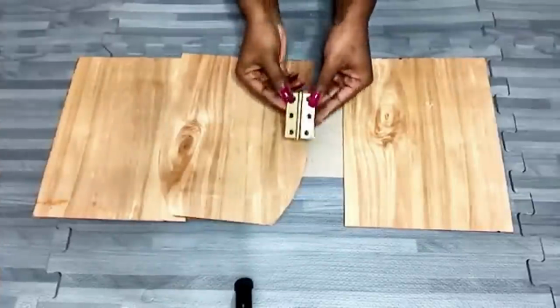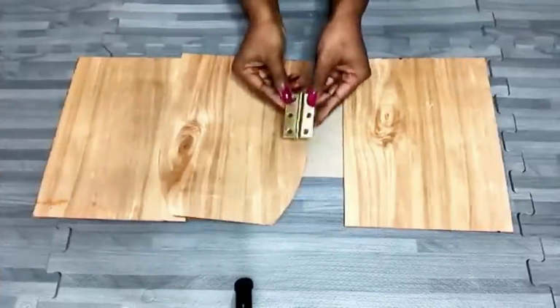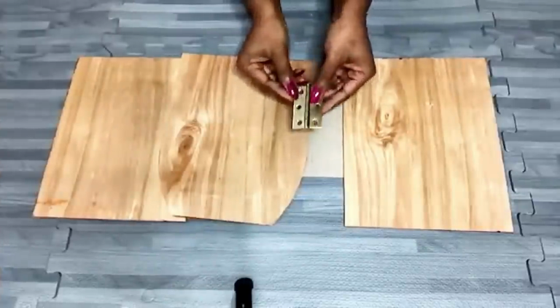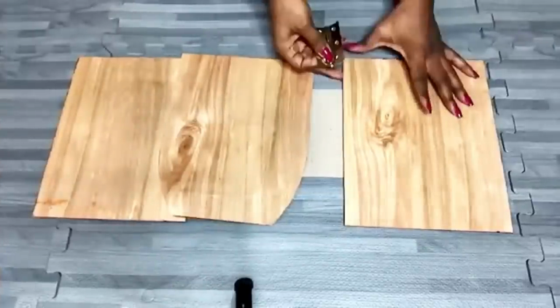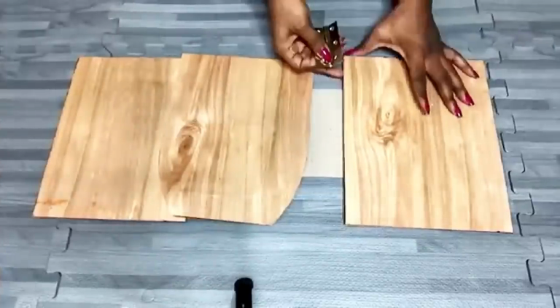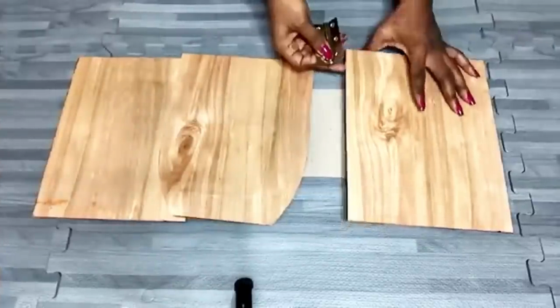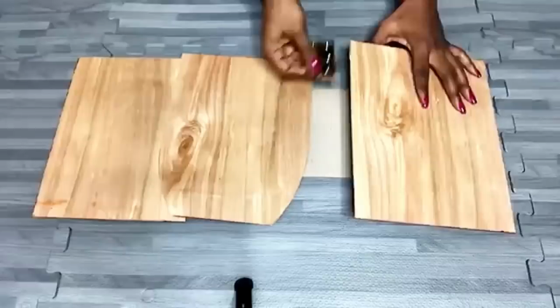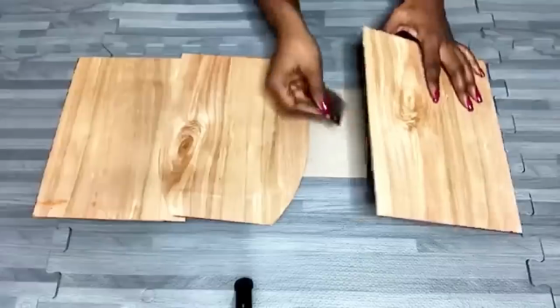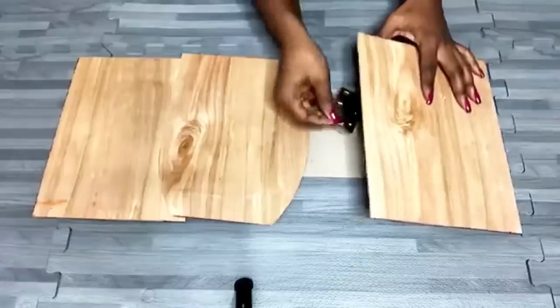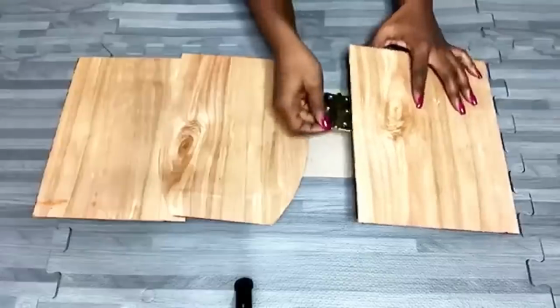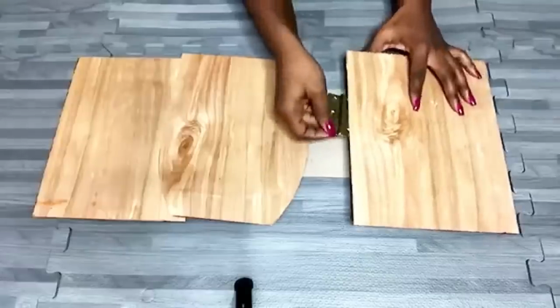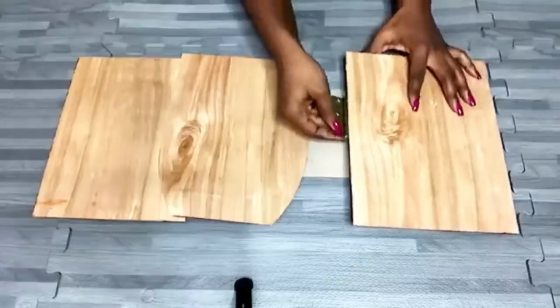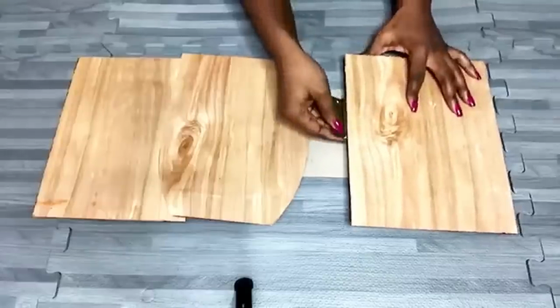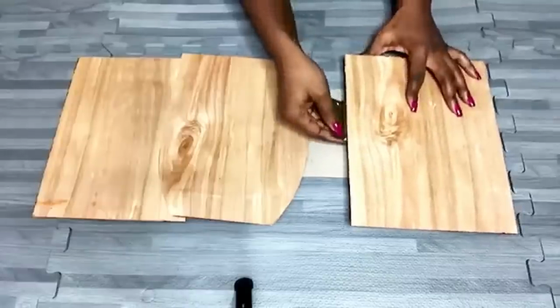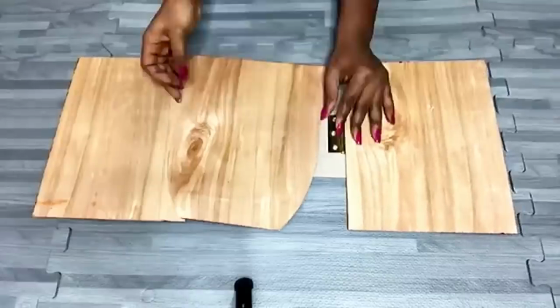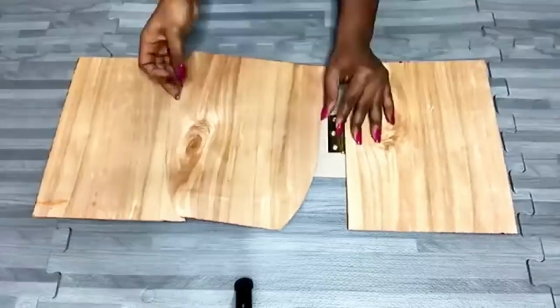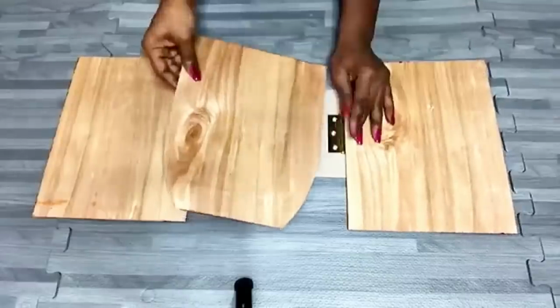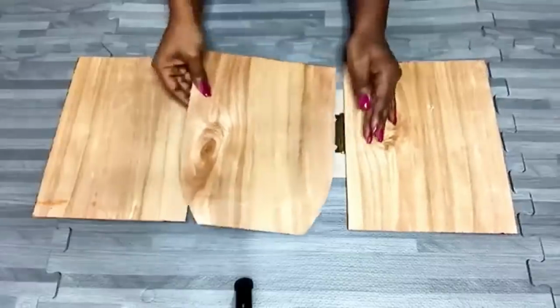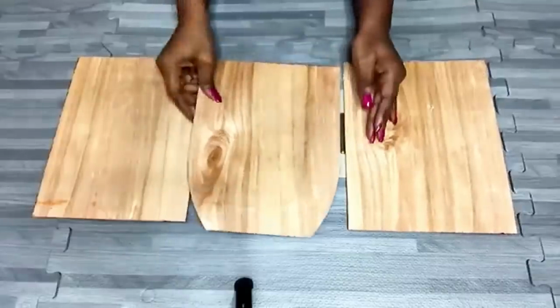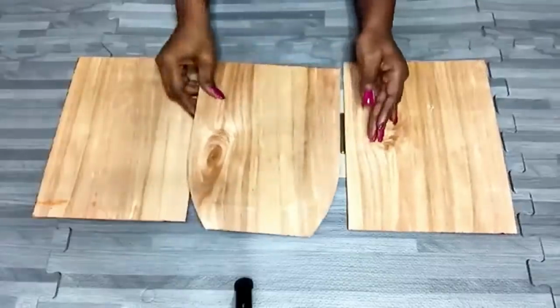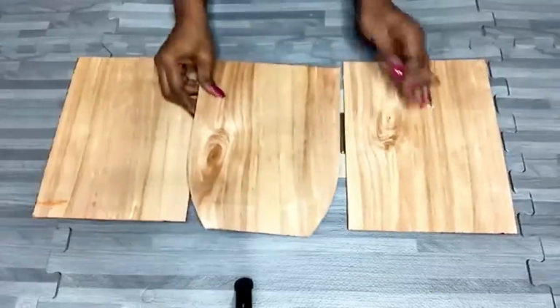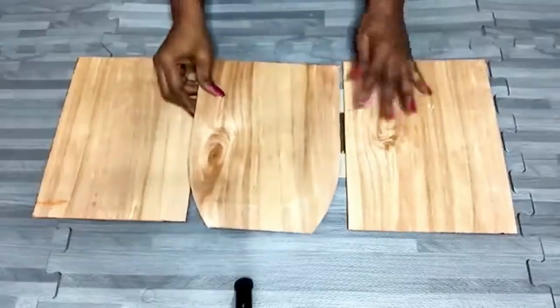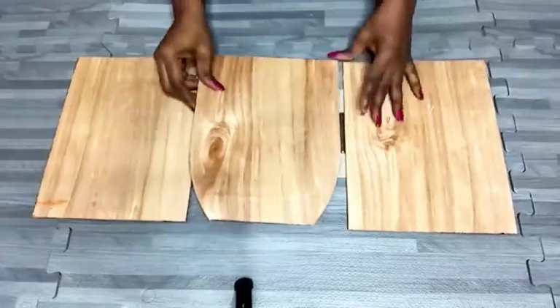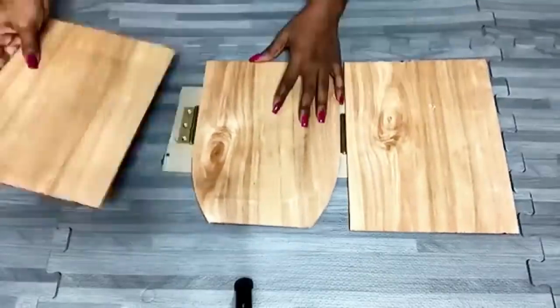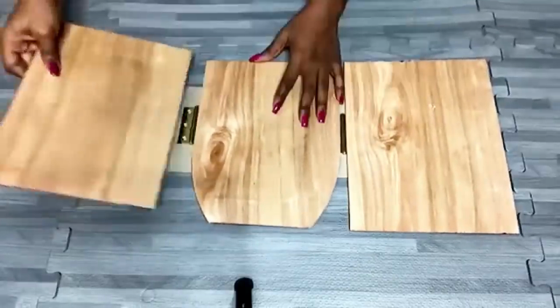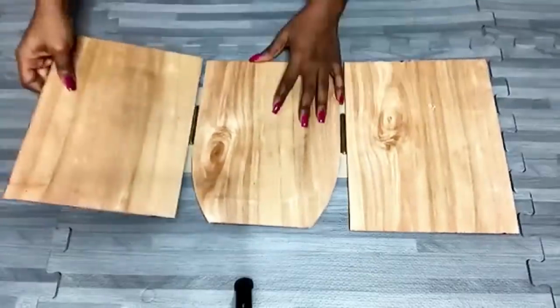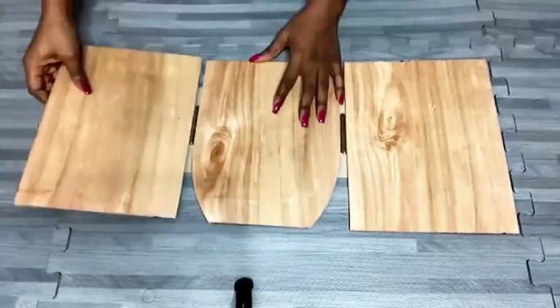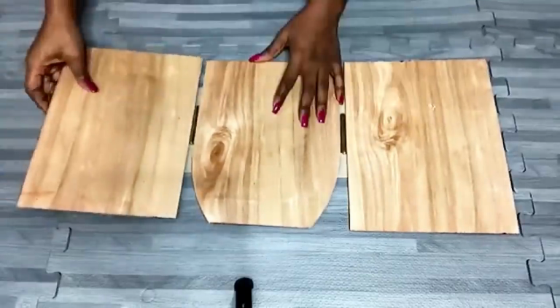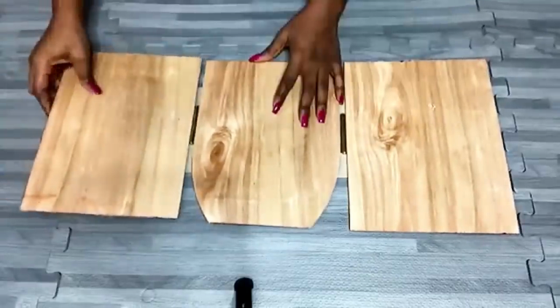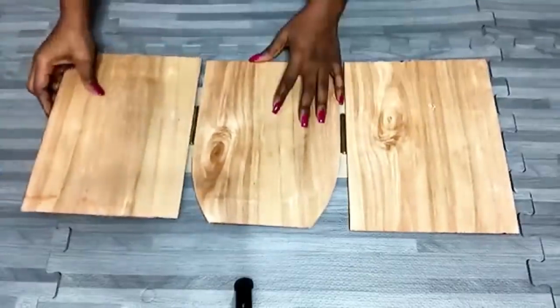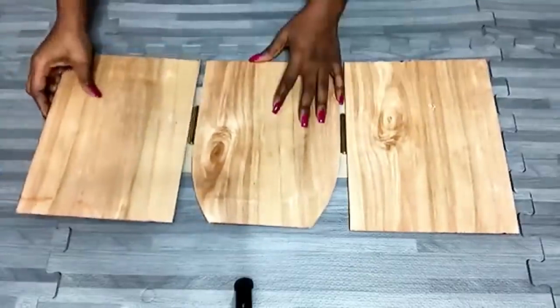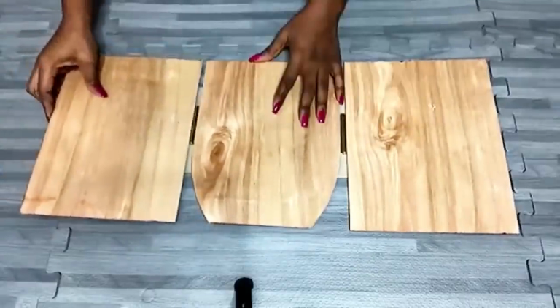This is how the hinges are going to be attached to the wood, using a hot glue gun and E6000 glue.